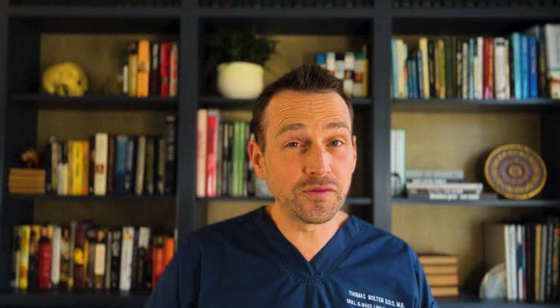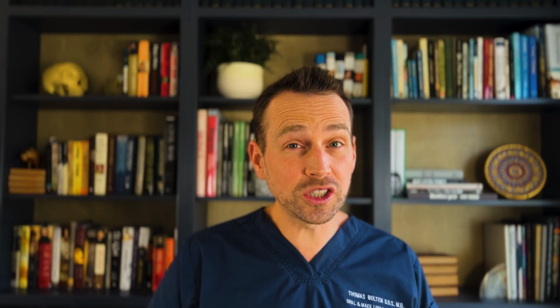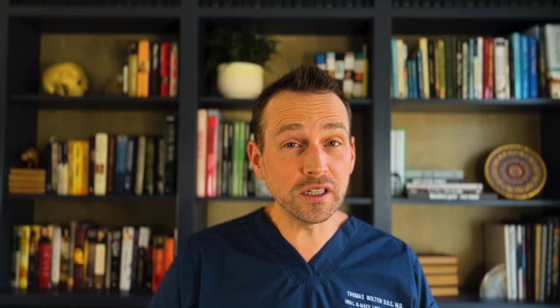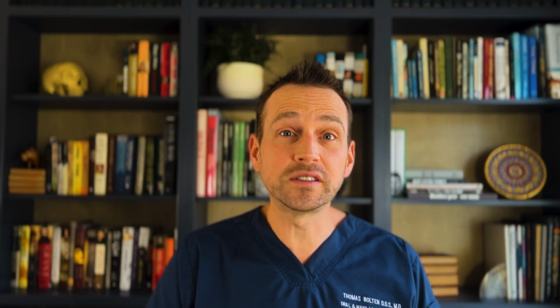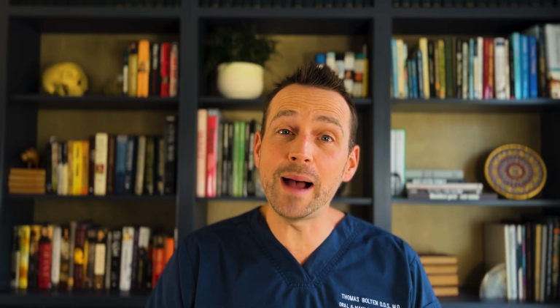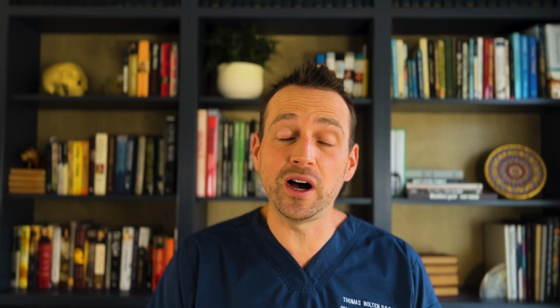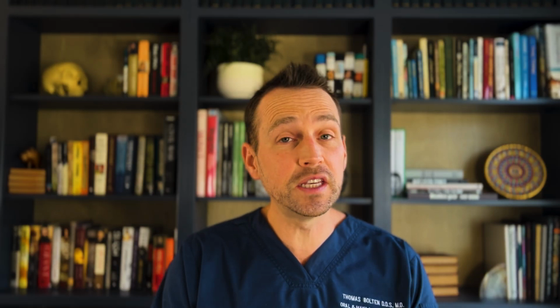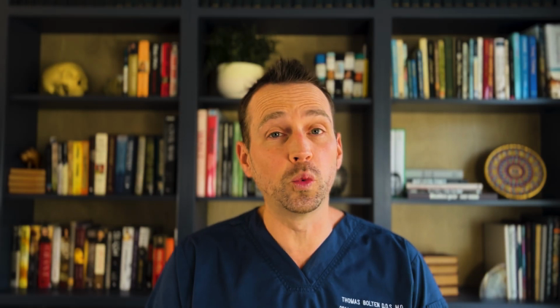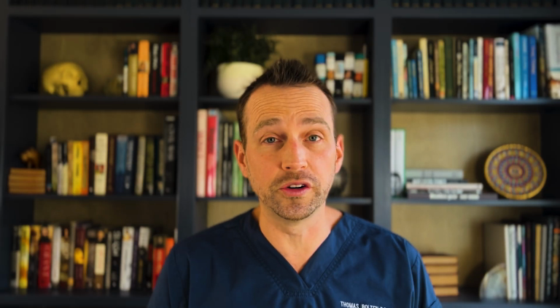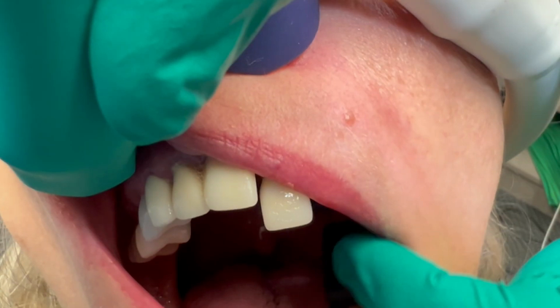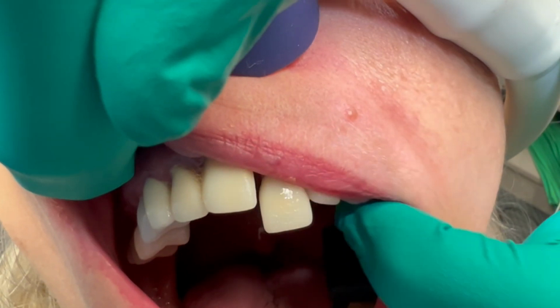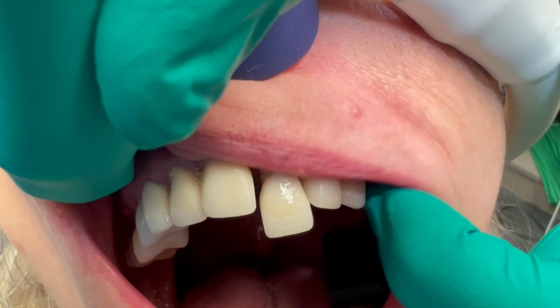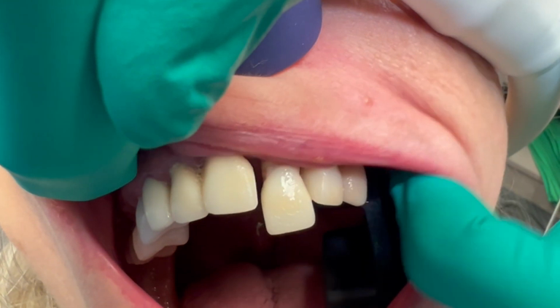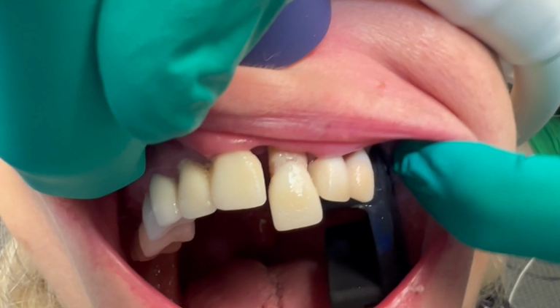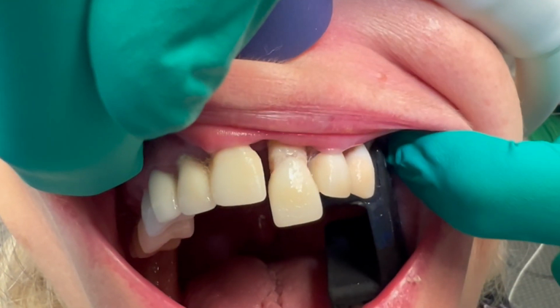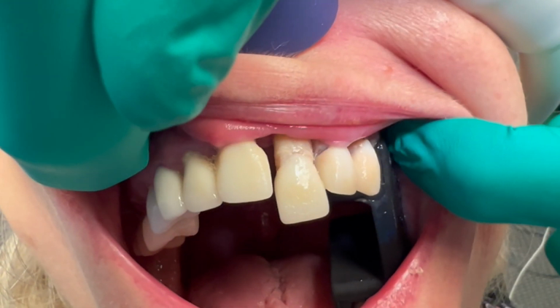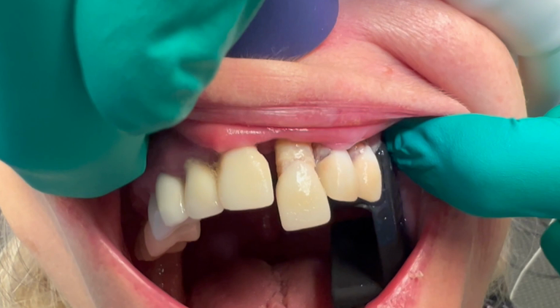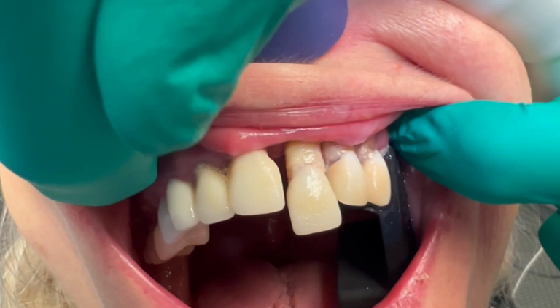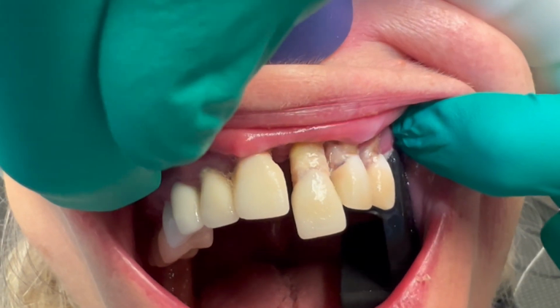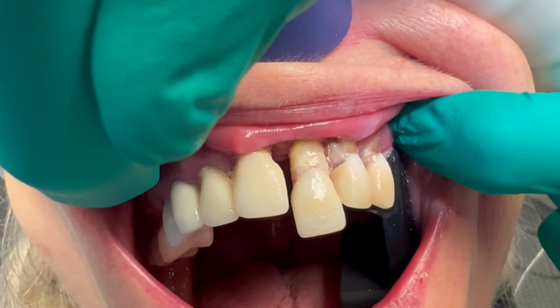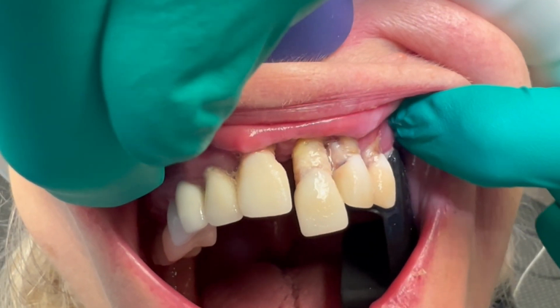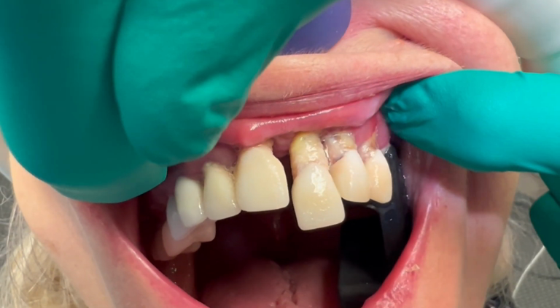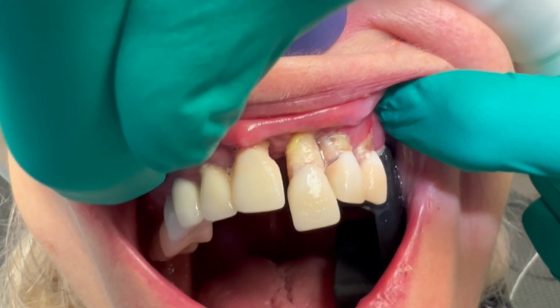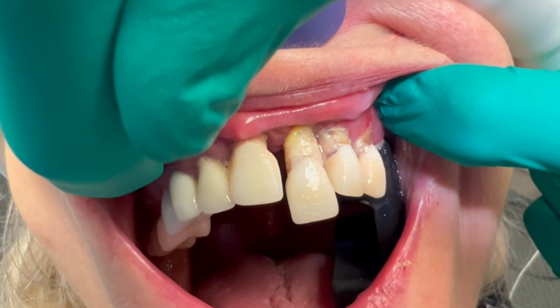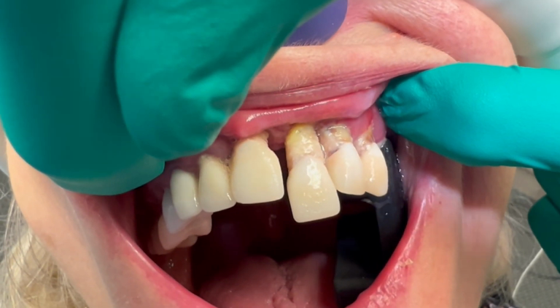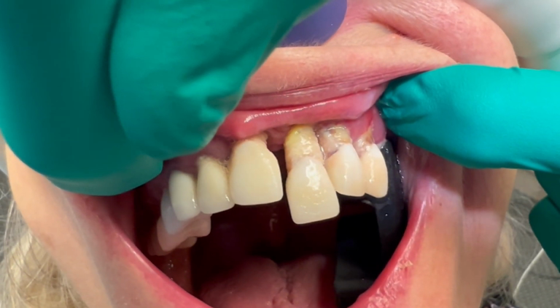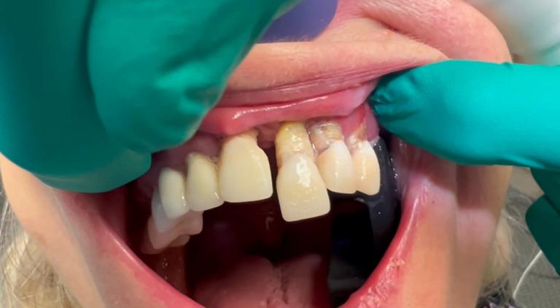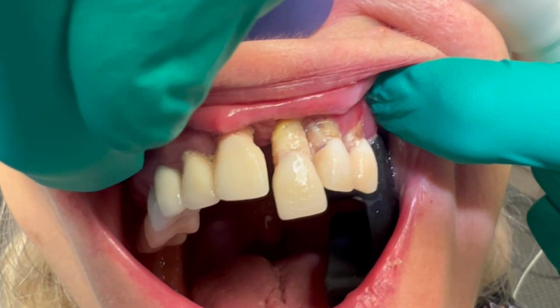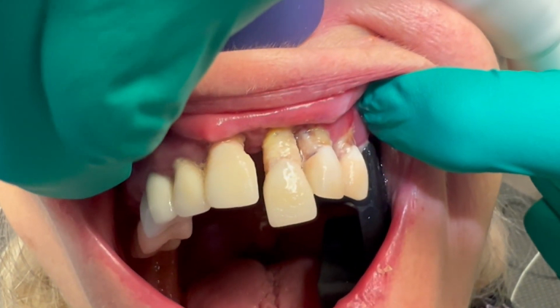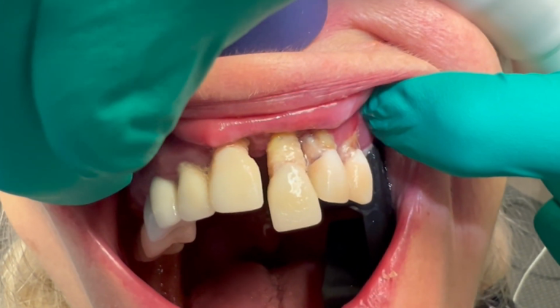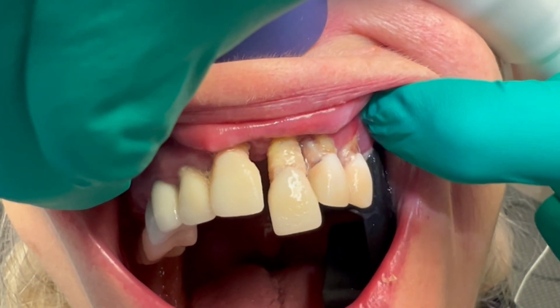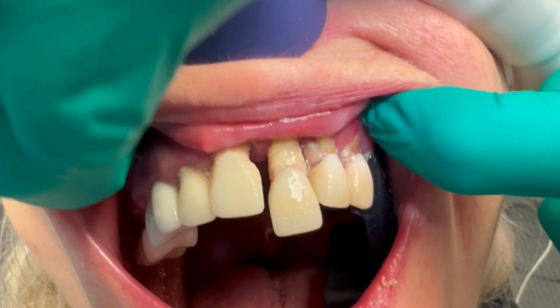Unfortunately, her top jaw is even worse, and when I pull back her lip, we can see how much bone loss, plaque, and calculus she has.